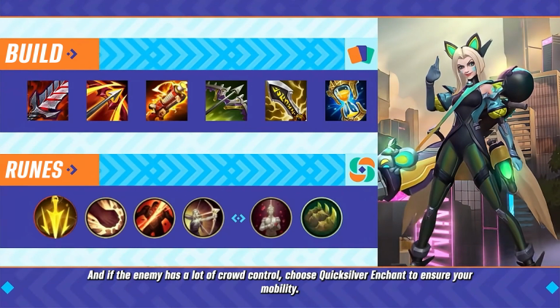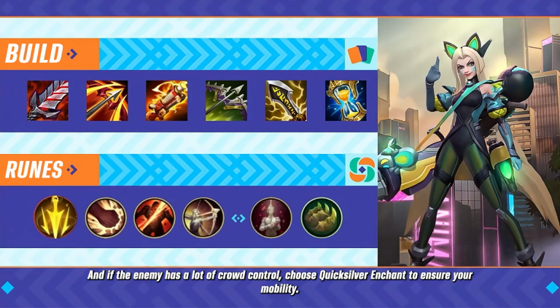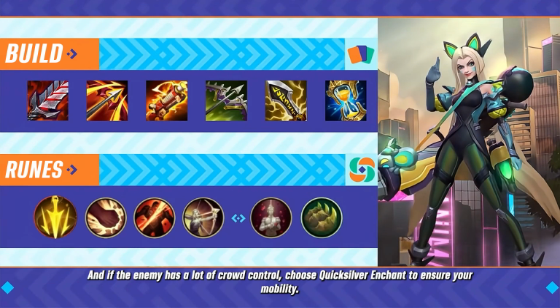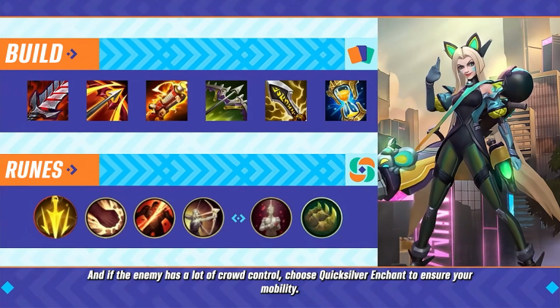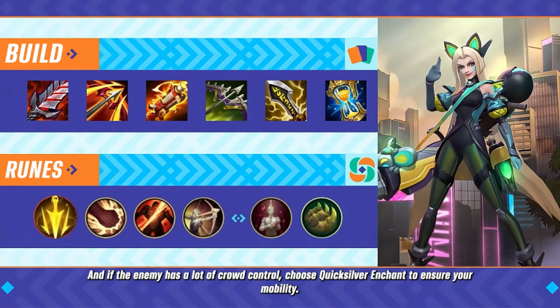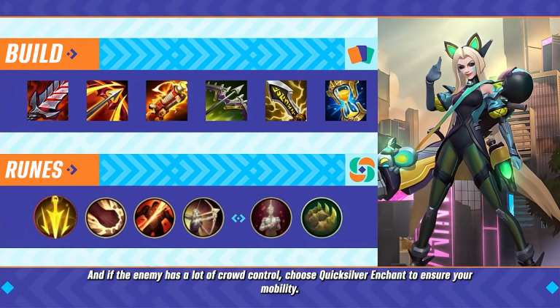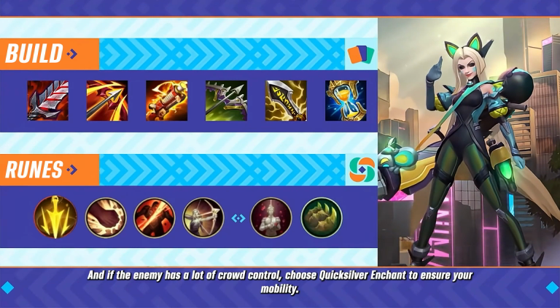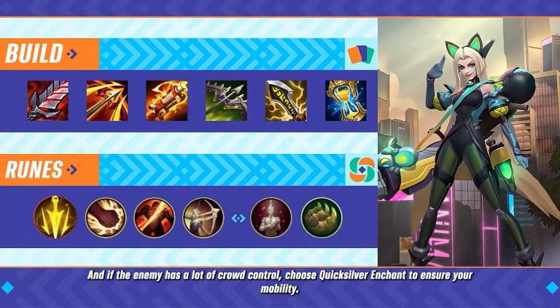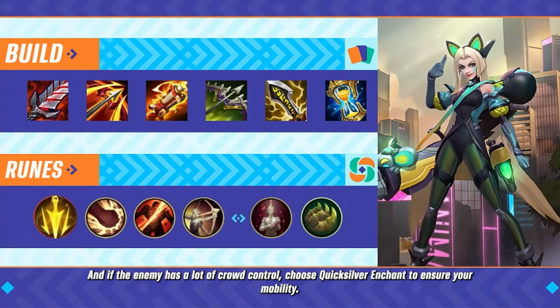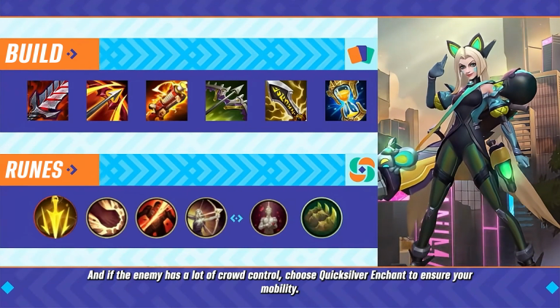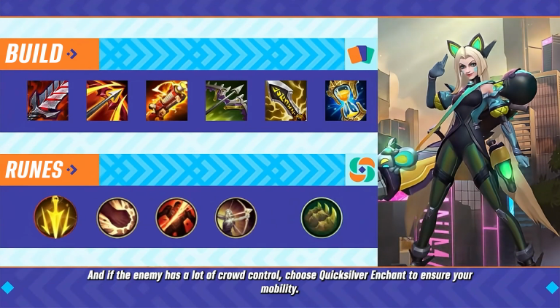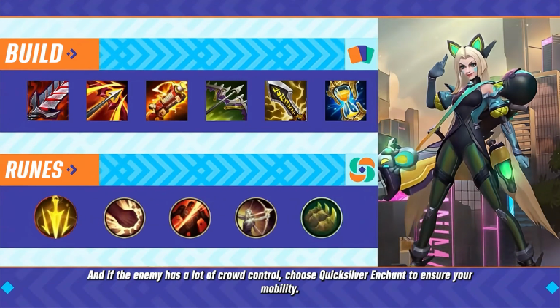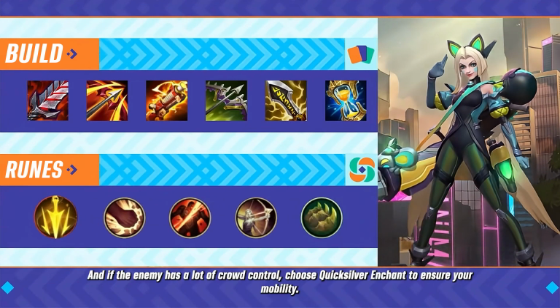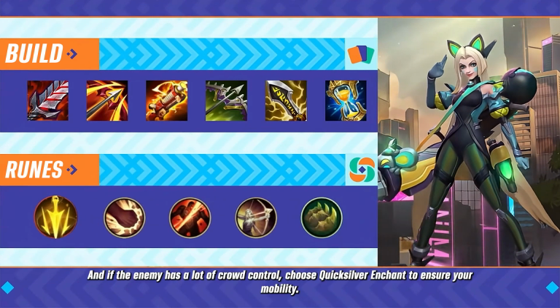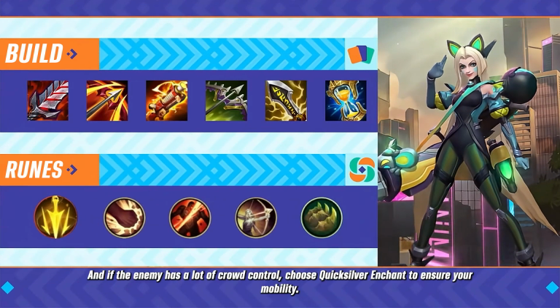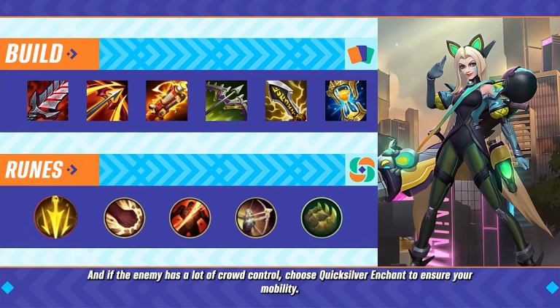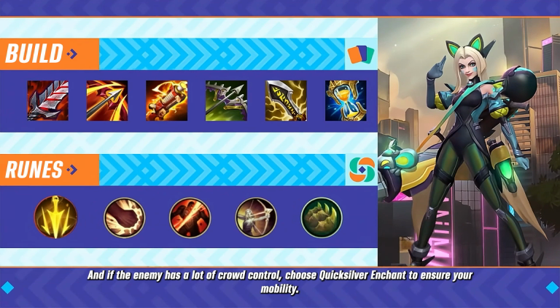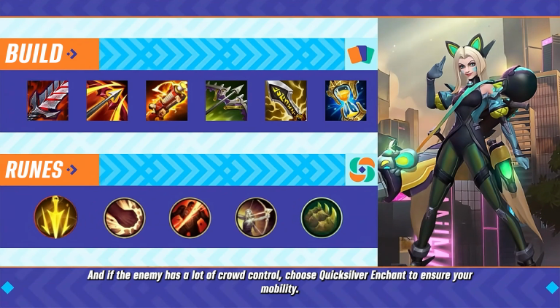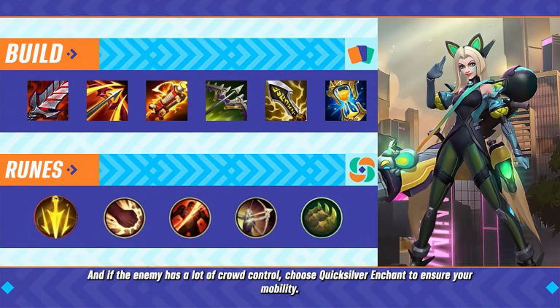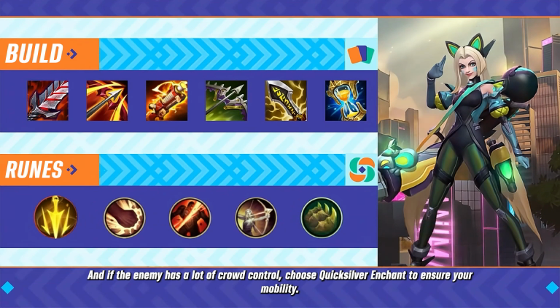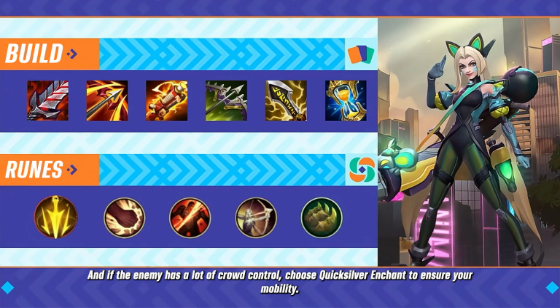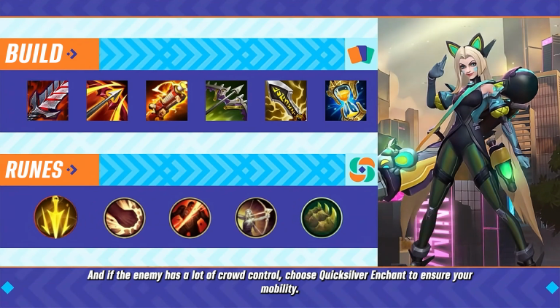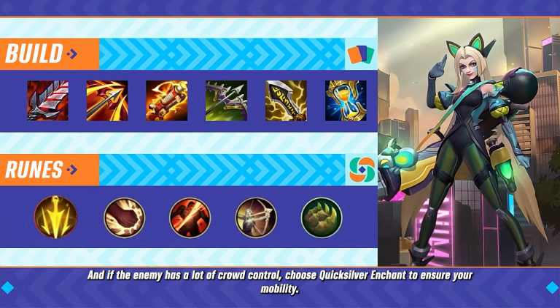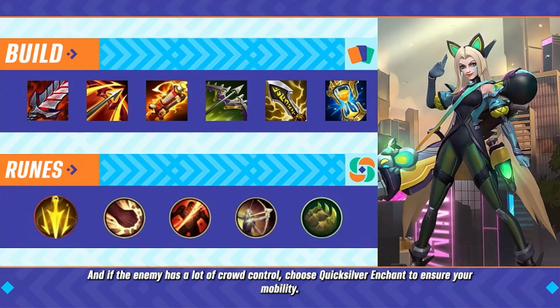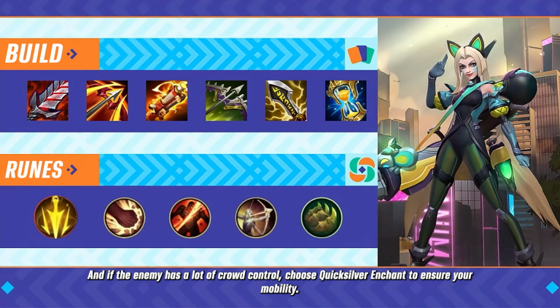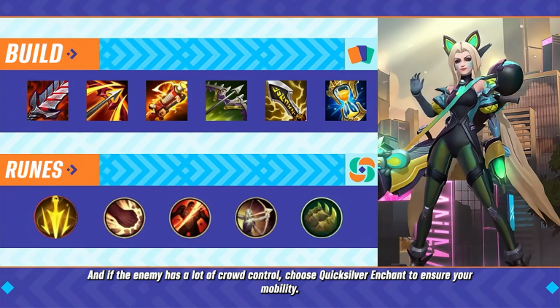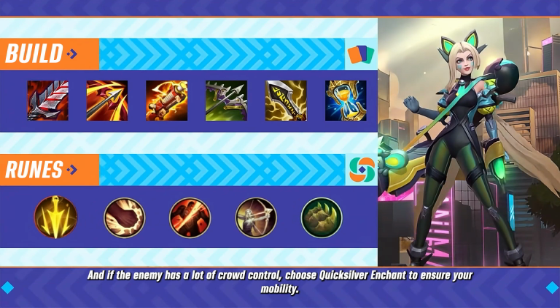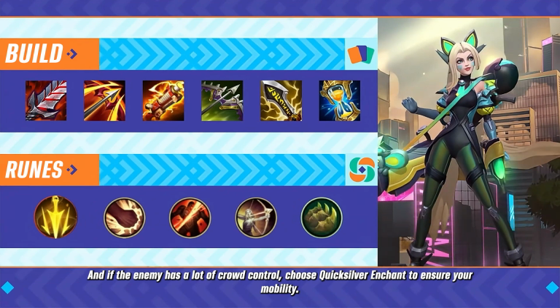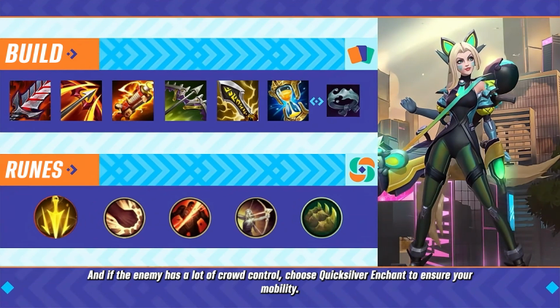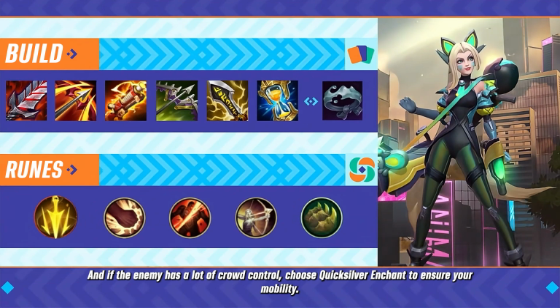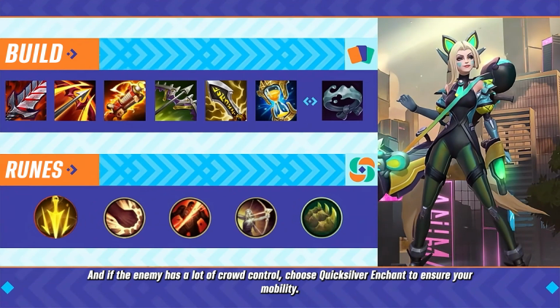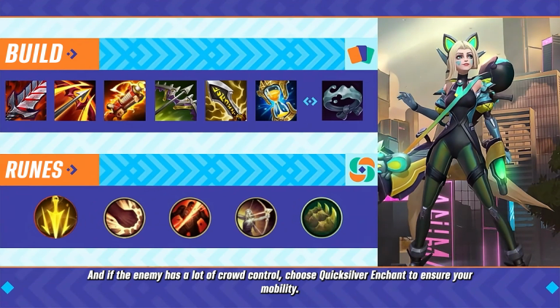And if the enemy has a lot of crowd control, choose Quicksilver Enchant to ensure your mobility.